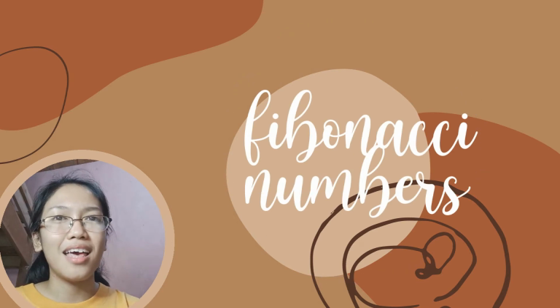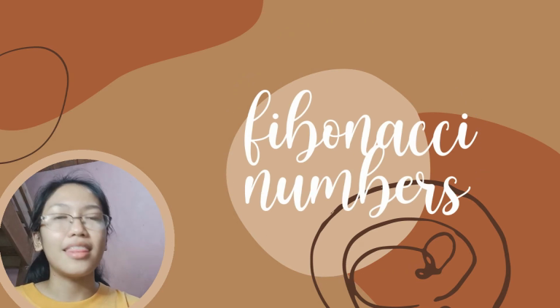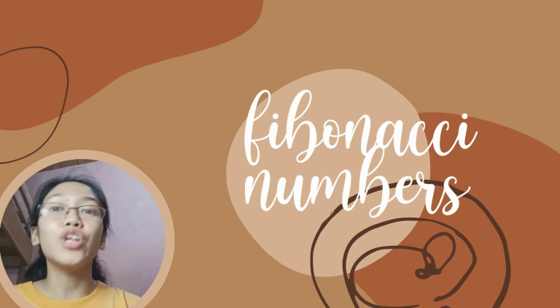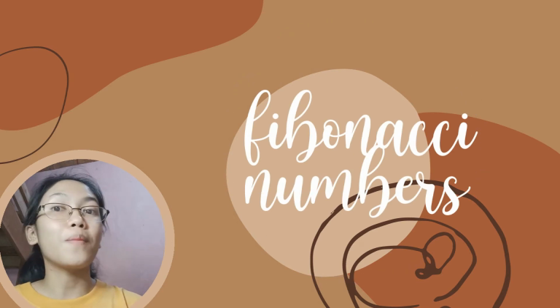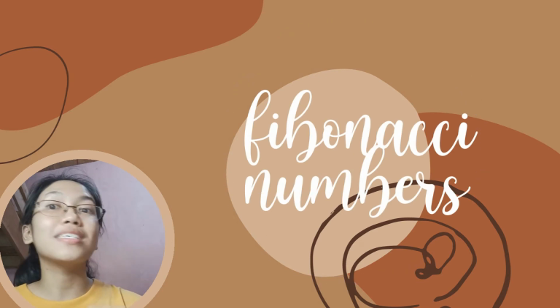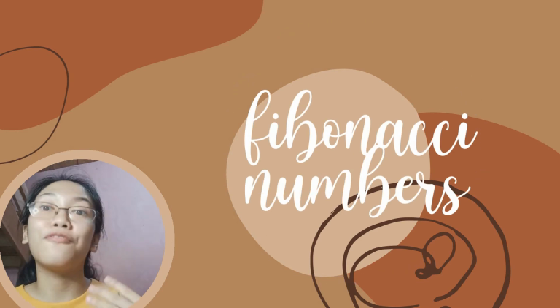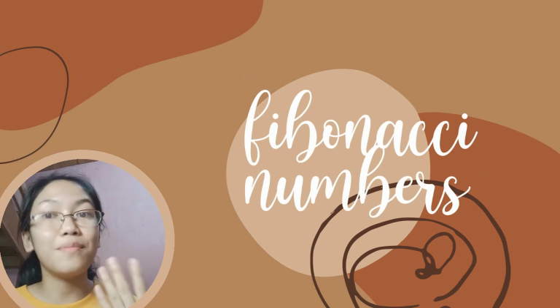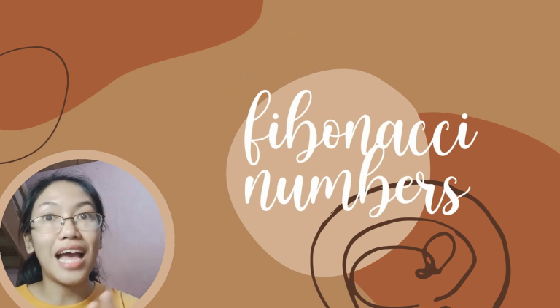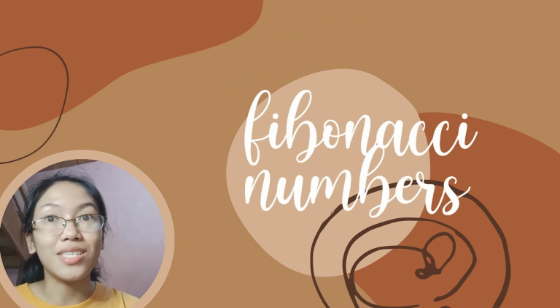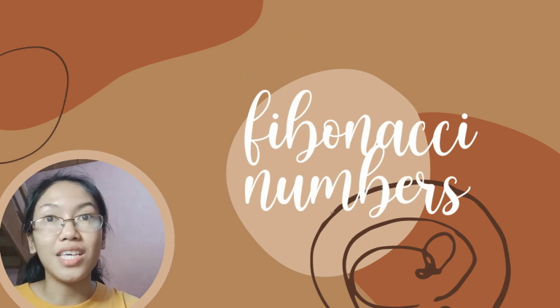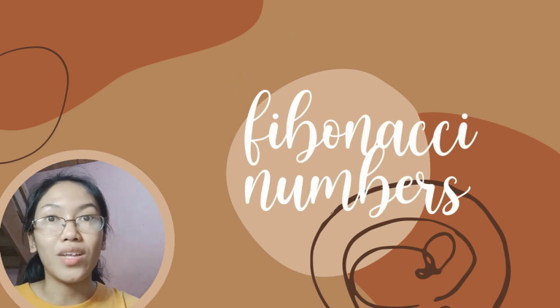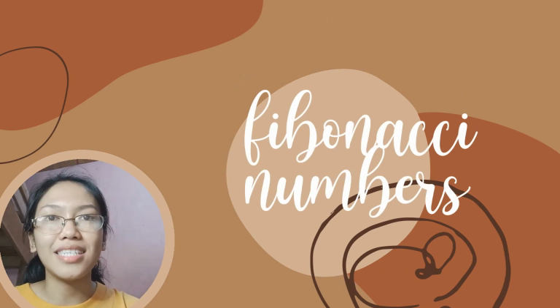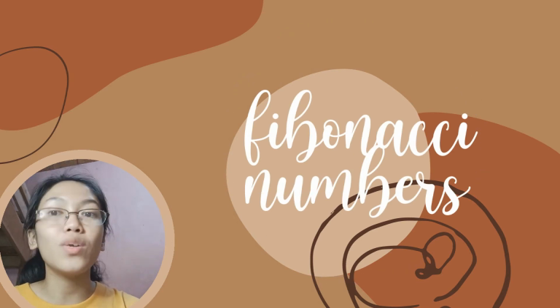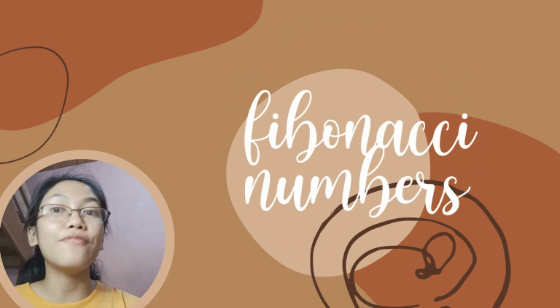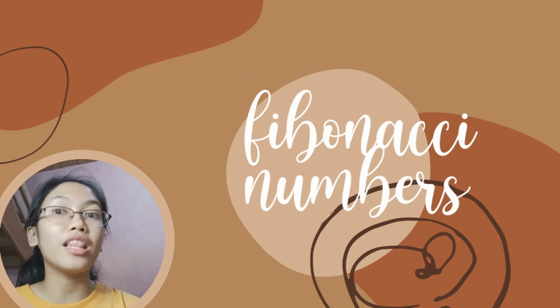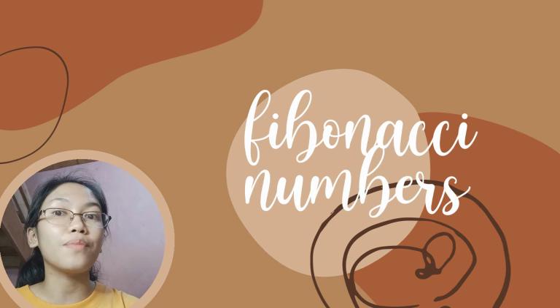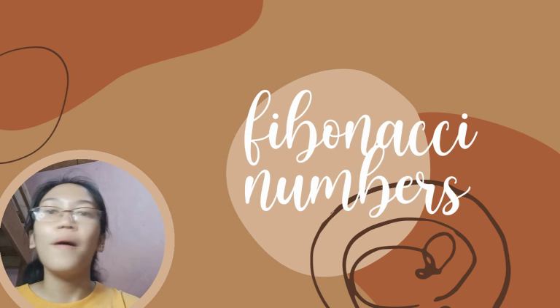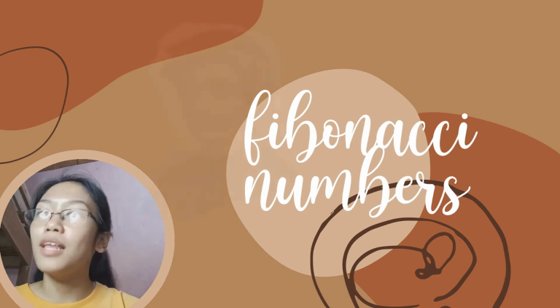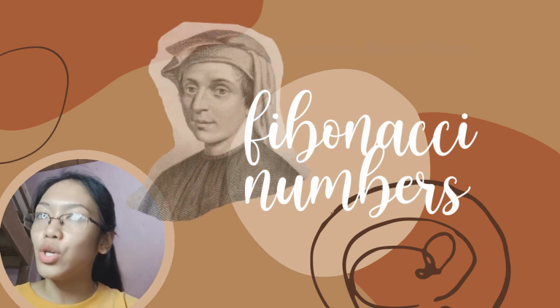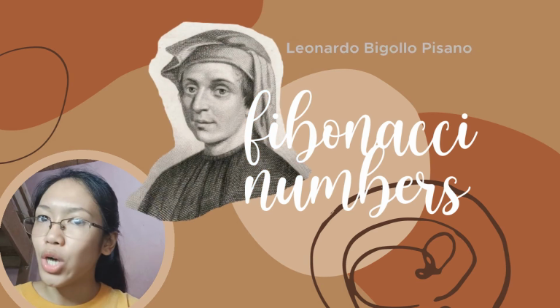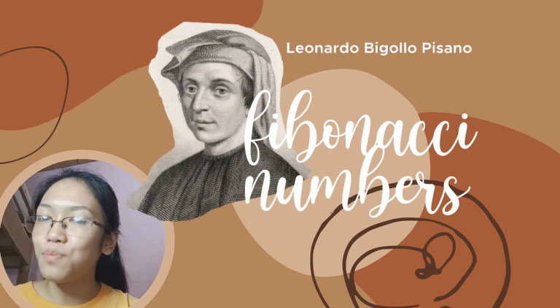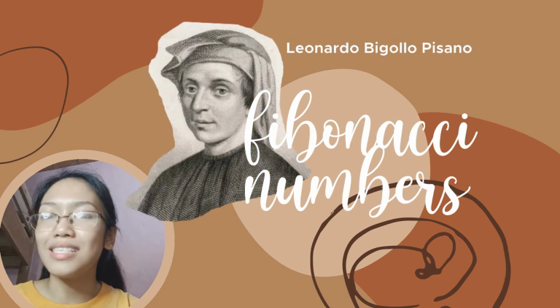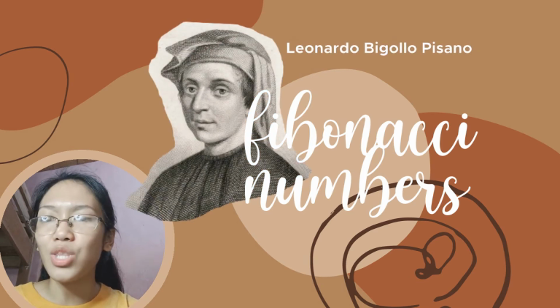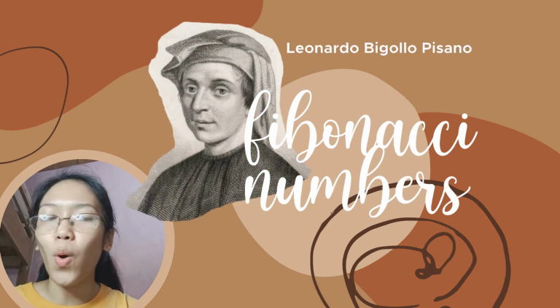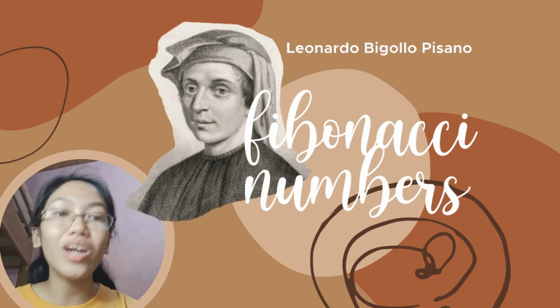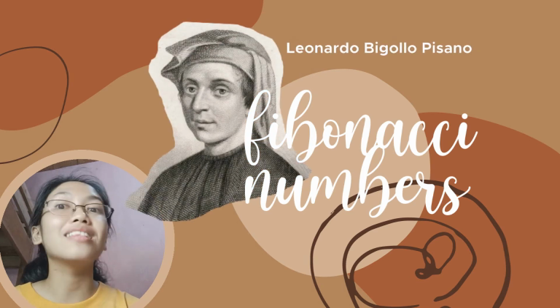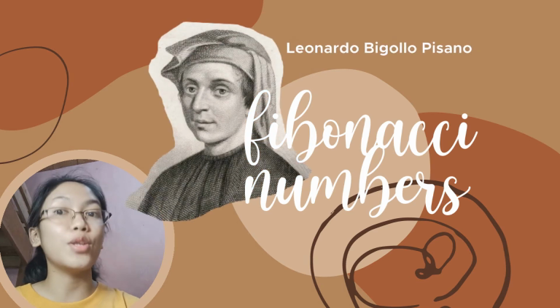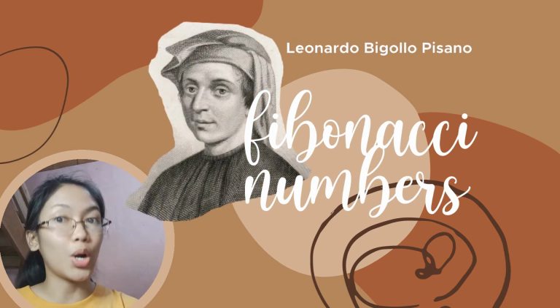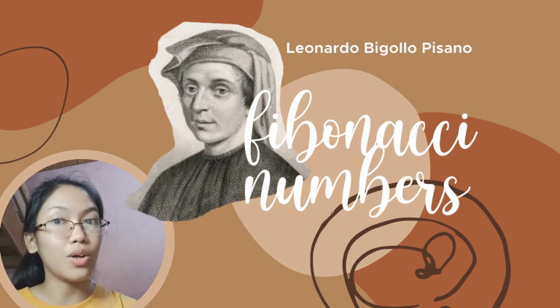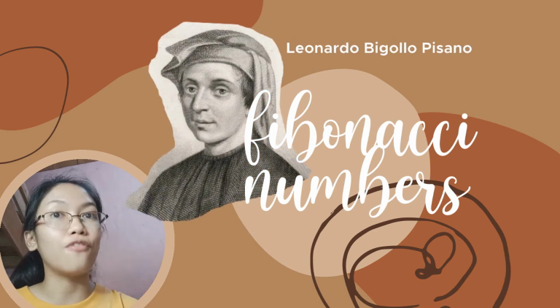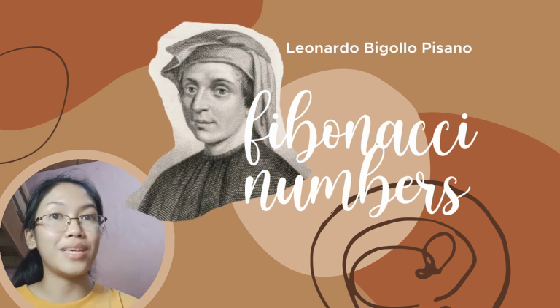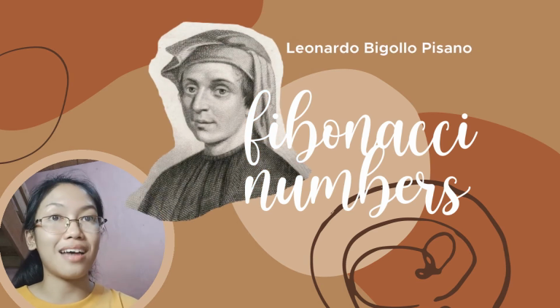This pattern of numbers on flower petals is famously known as the Fibonacci numbers — numbers in the Fibonacci sequence that was developed by Leonardo Pisano, or Leonardo of Pisa.